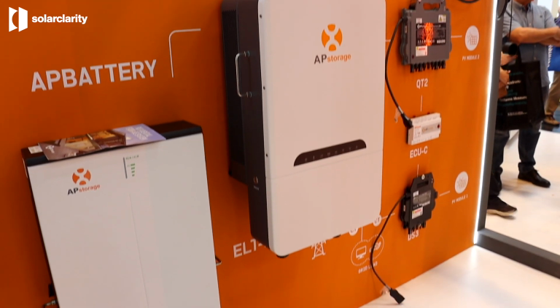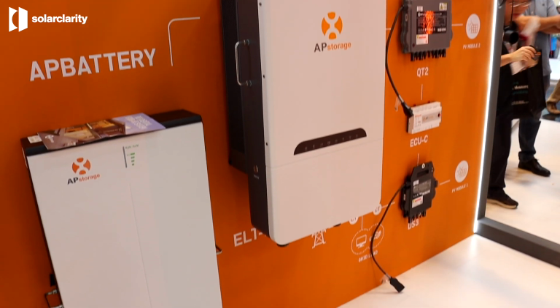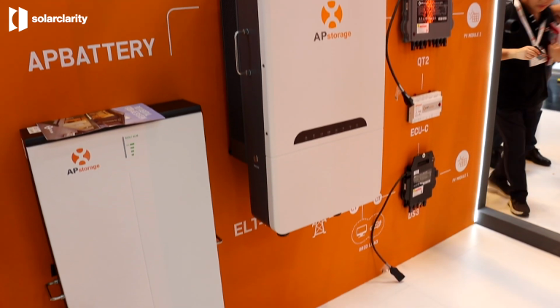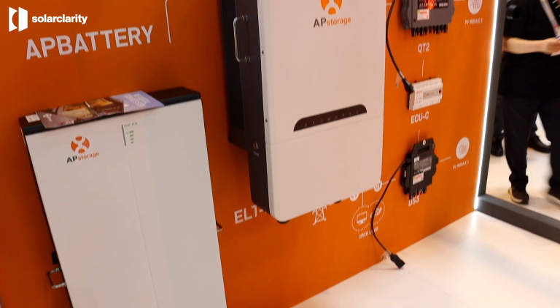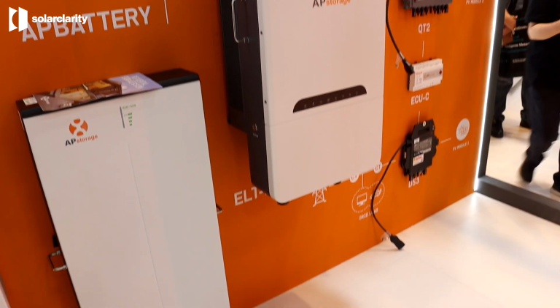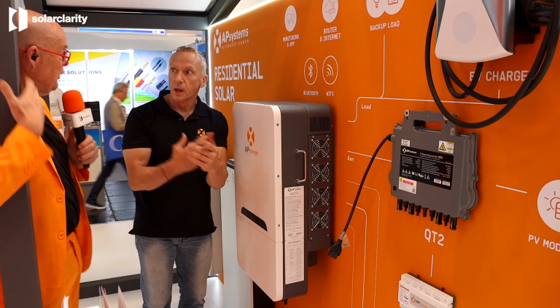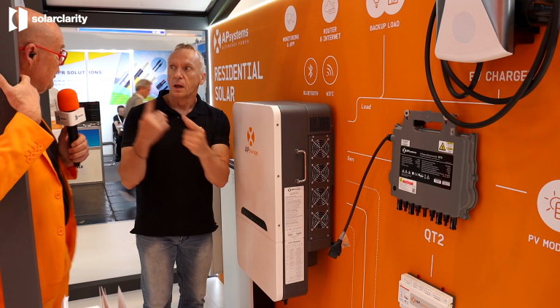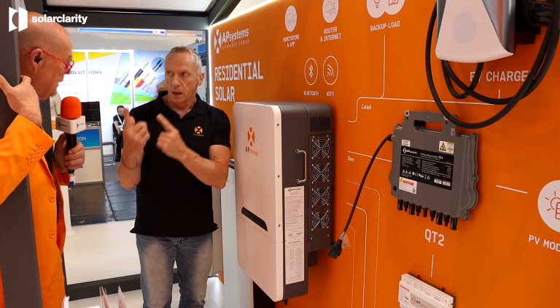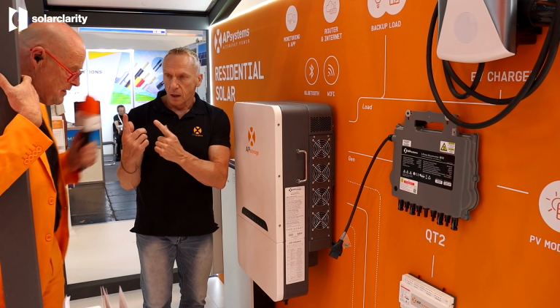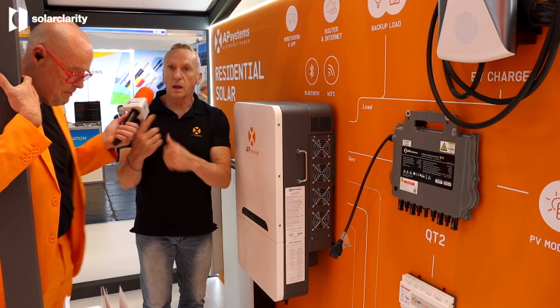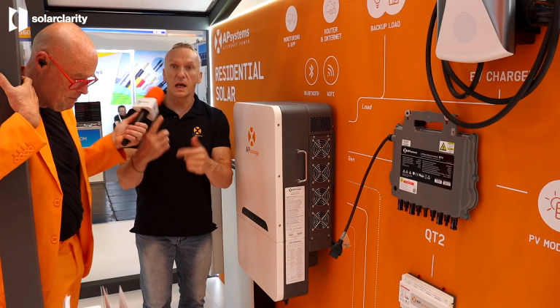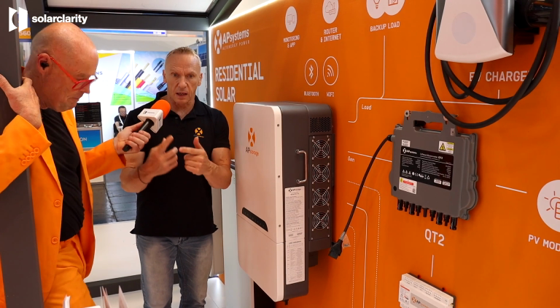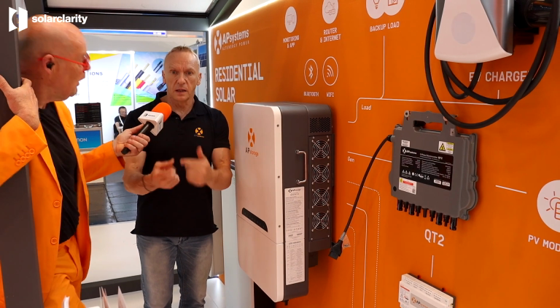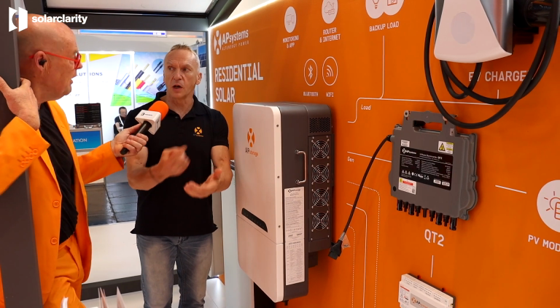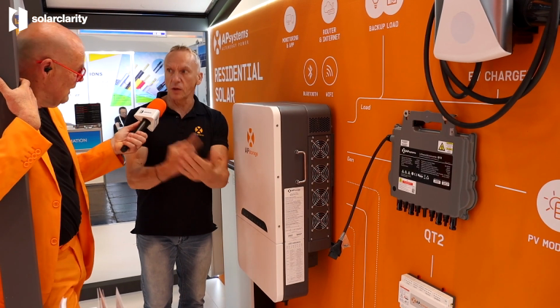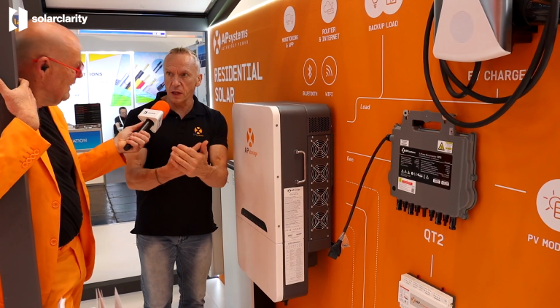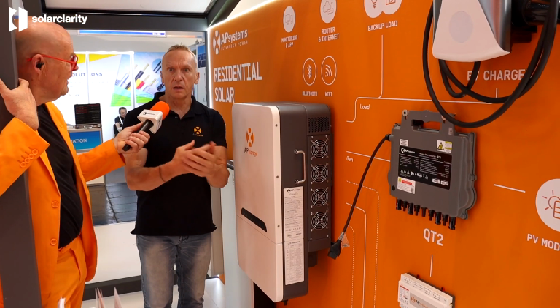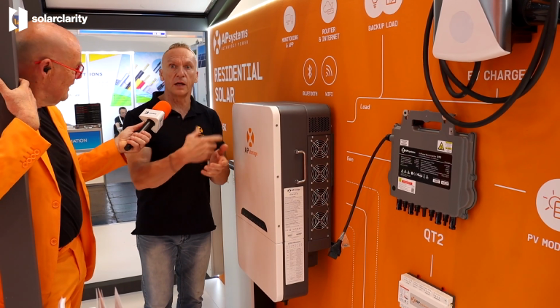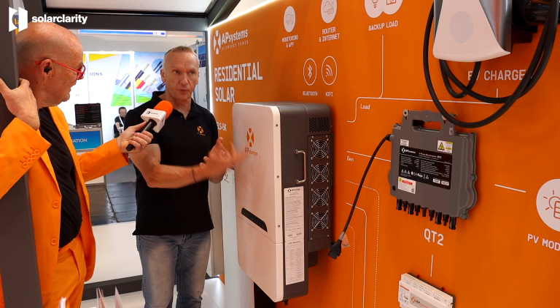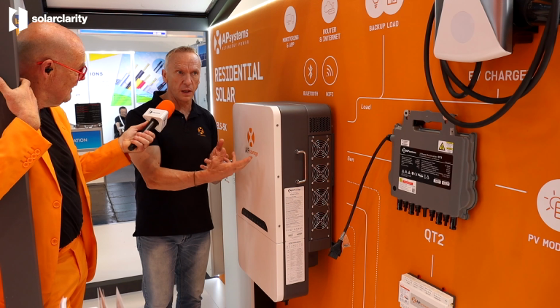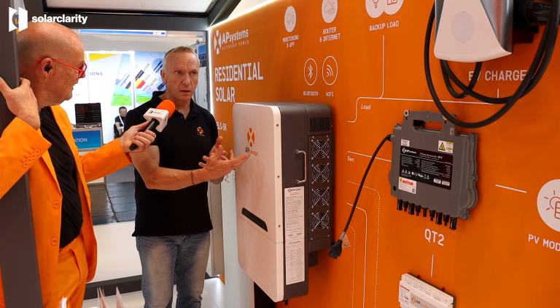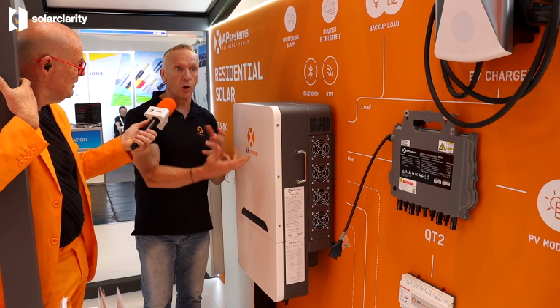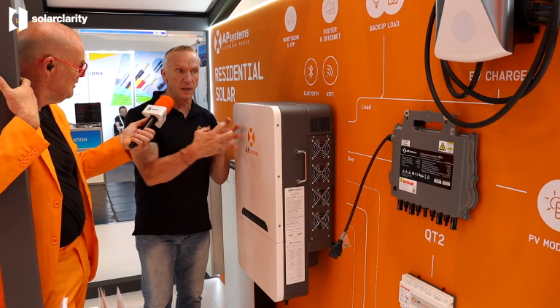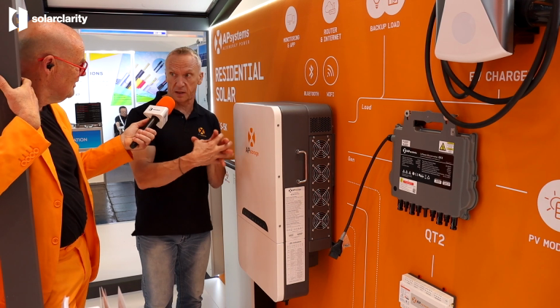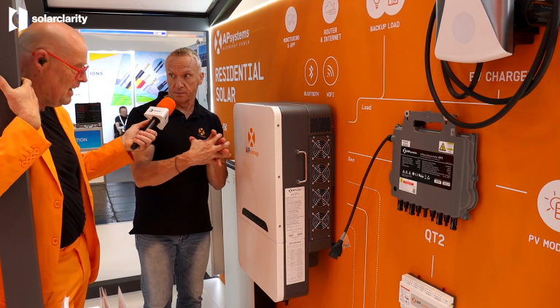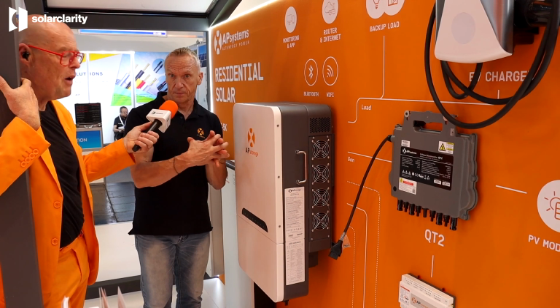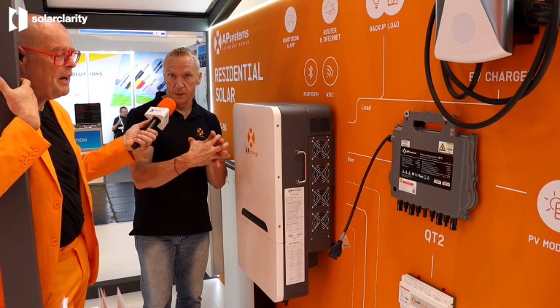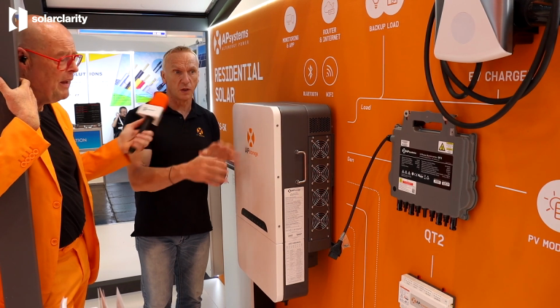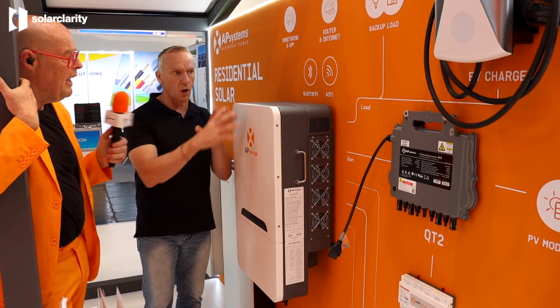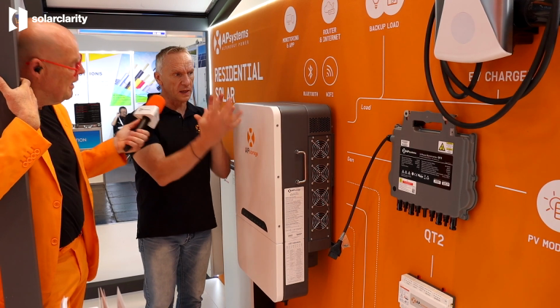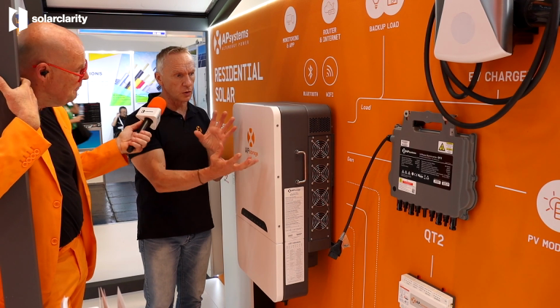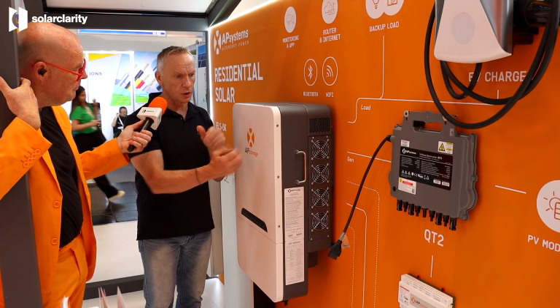This product has backup capability and can even be used as off-grid. You can use it as a UPS — exactly. Either on-grid, off-grid, or mixed. So it's a complete solution.